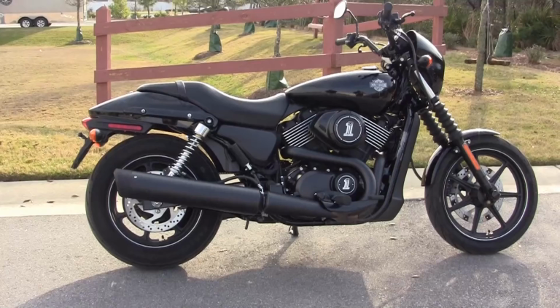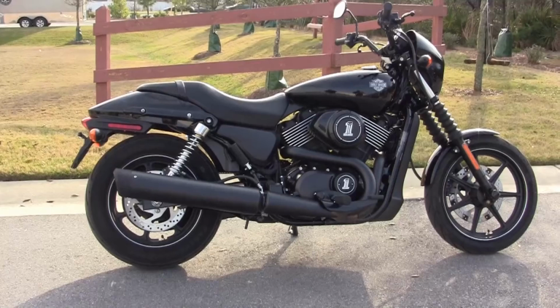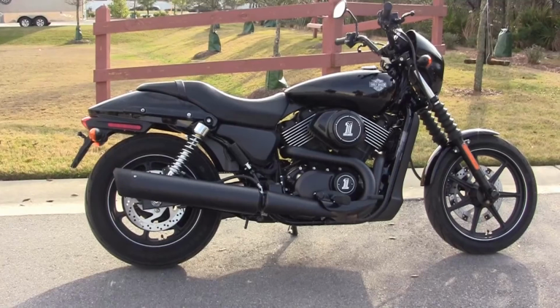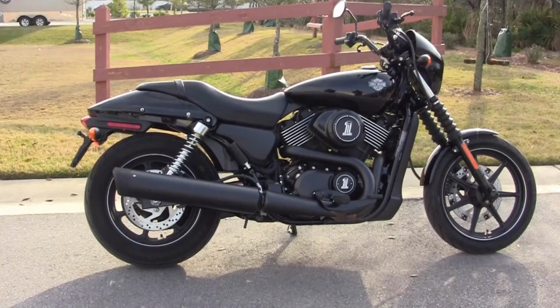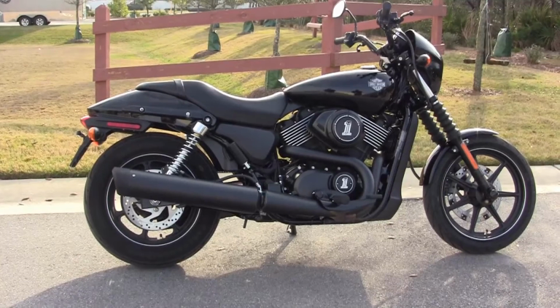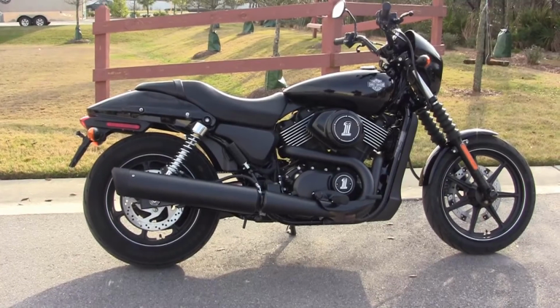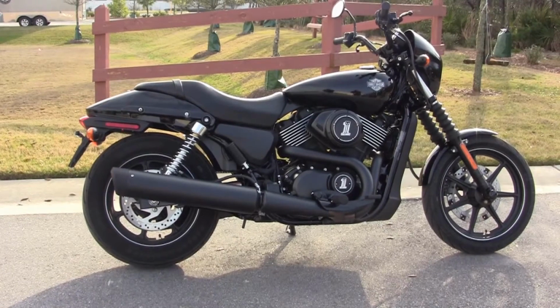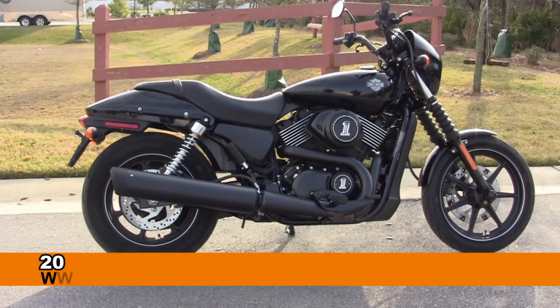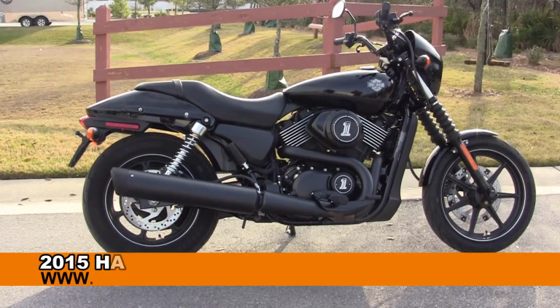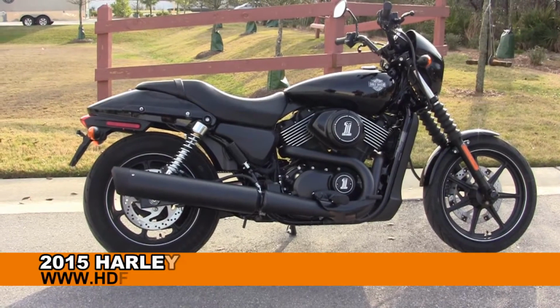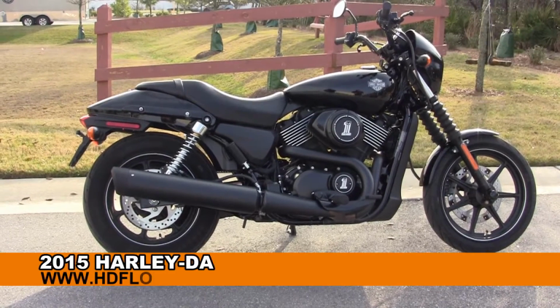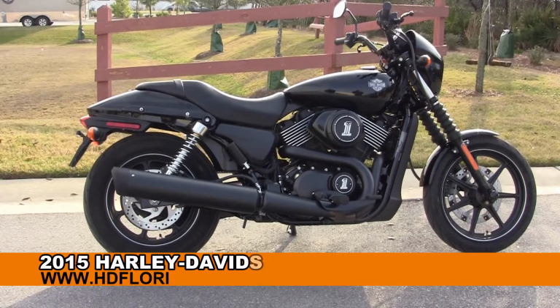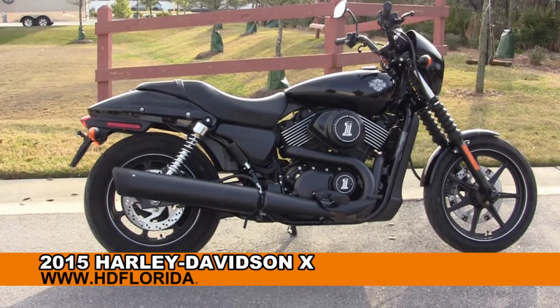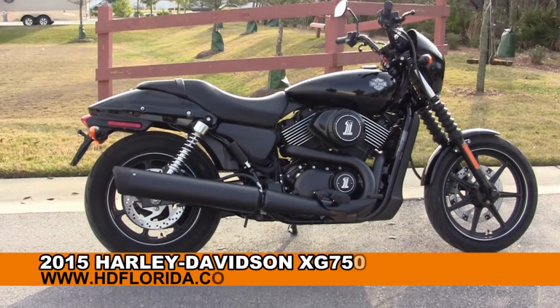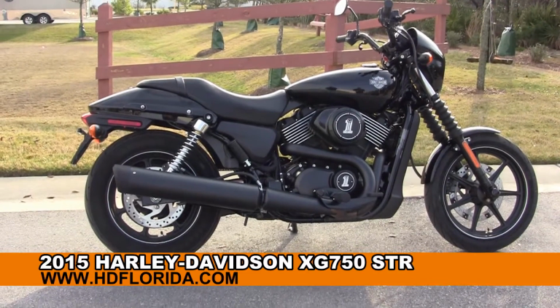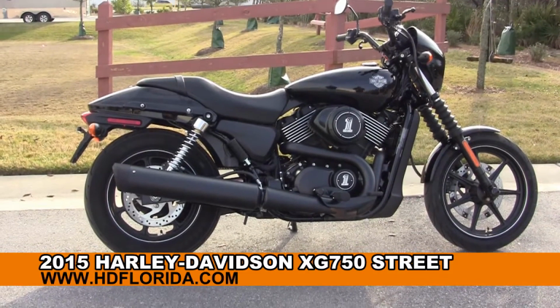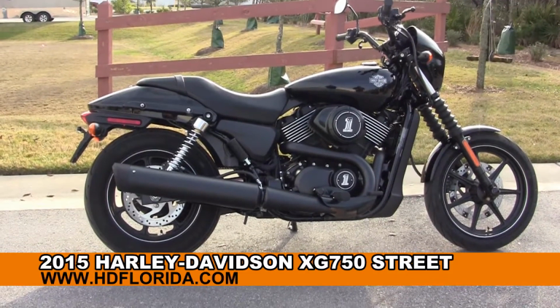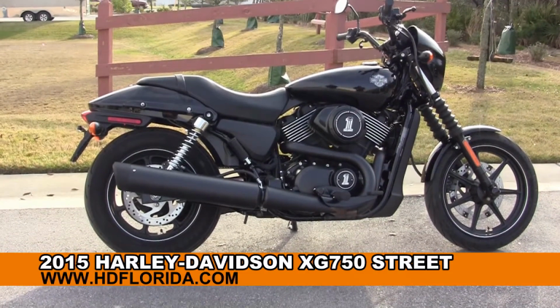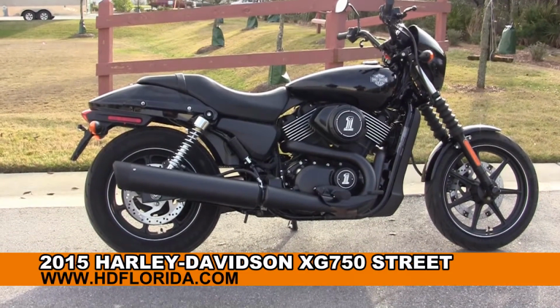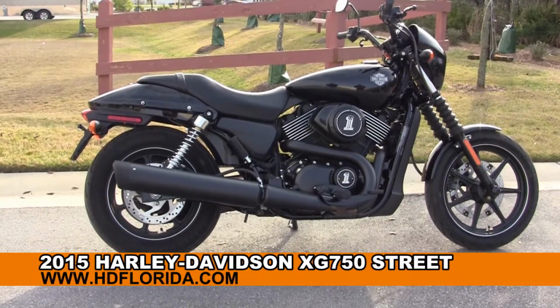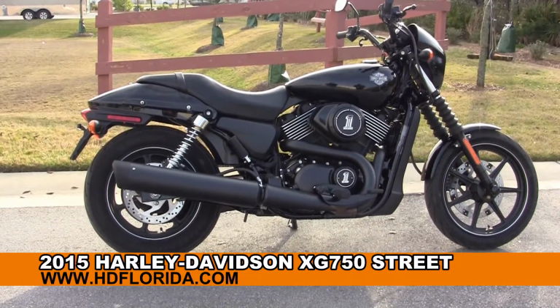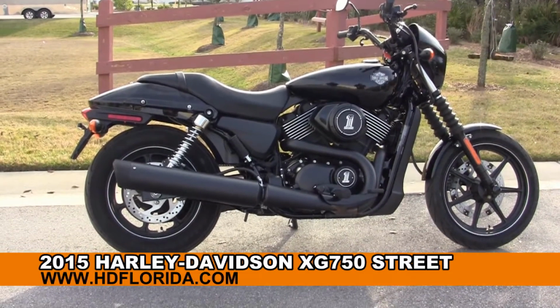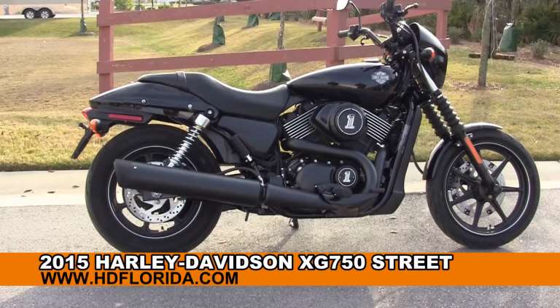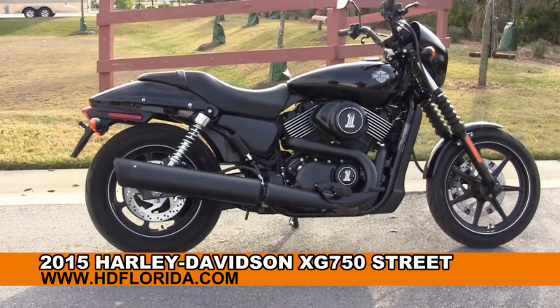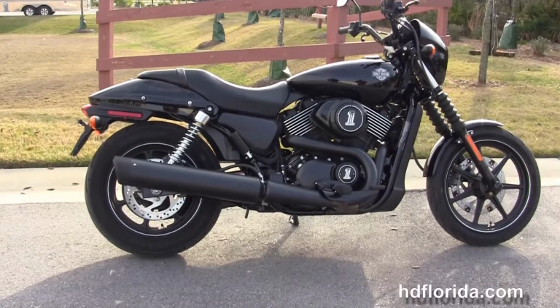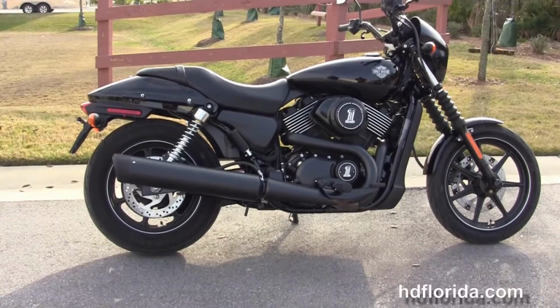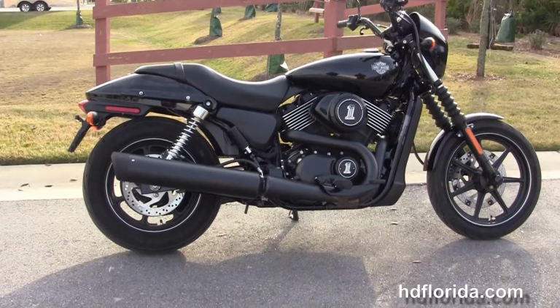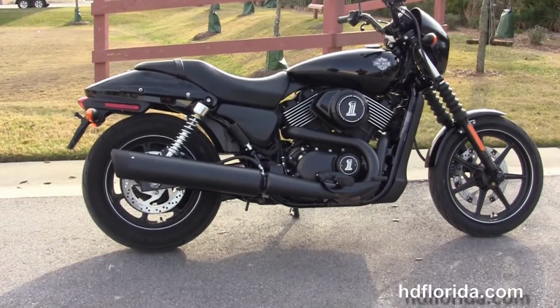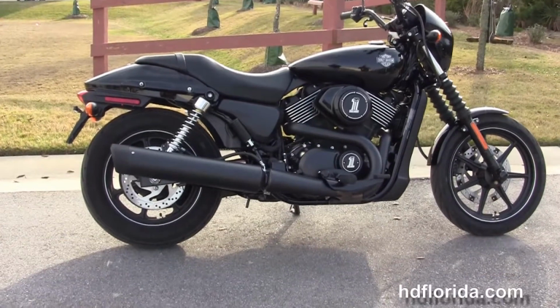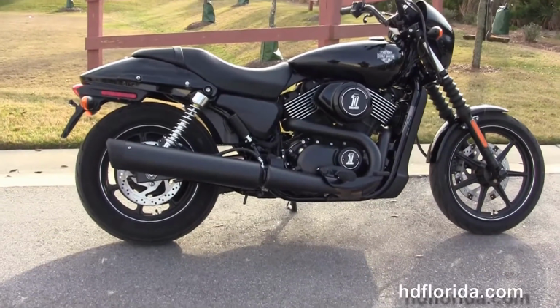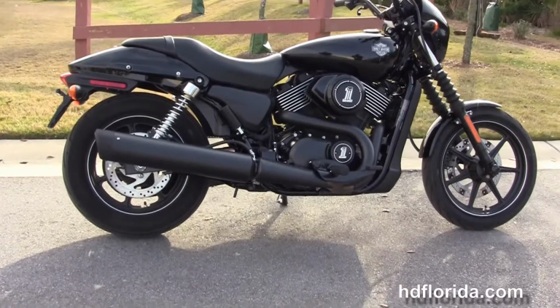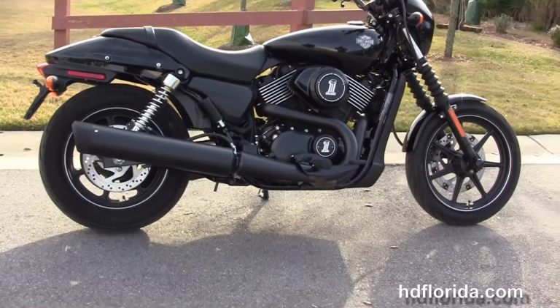Welcome everyone to the world famous Harley-Davidson of Florida. Today I've got a few jaw-dropping used 2015 750 Street.